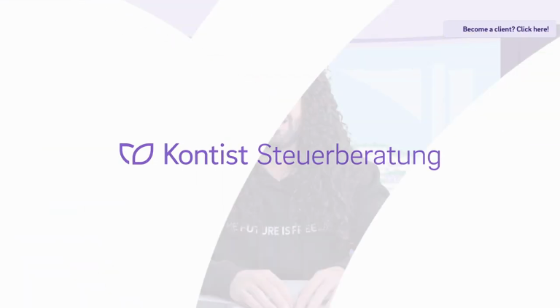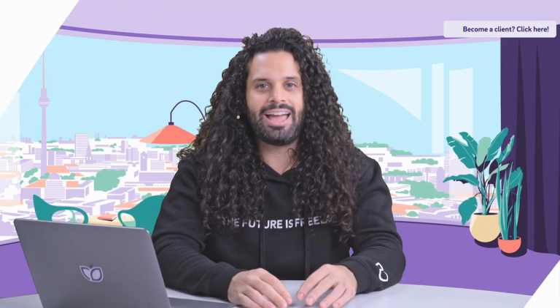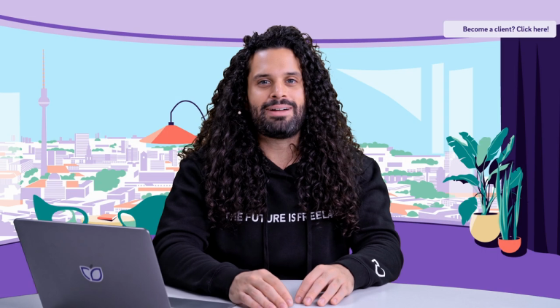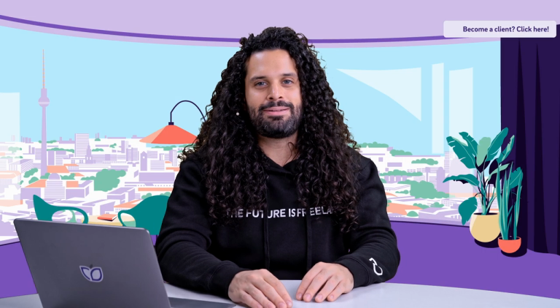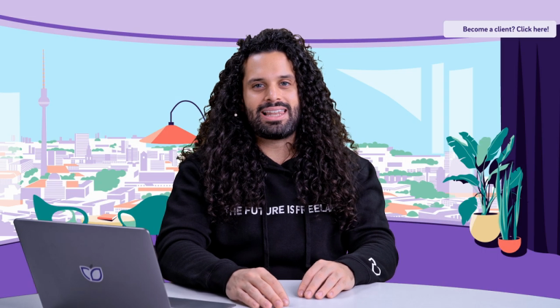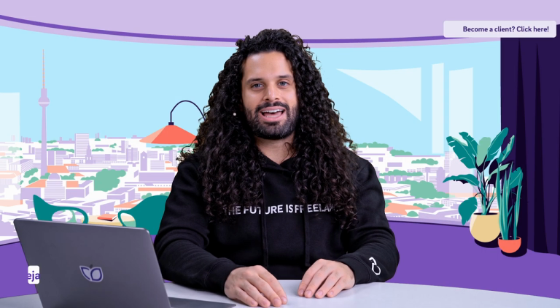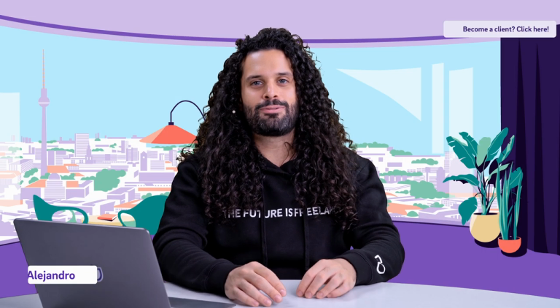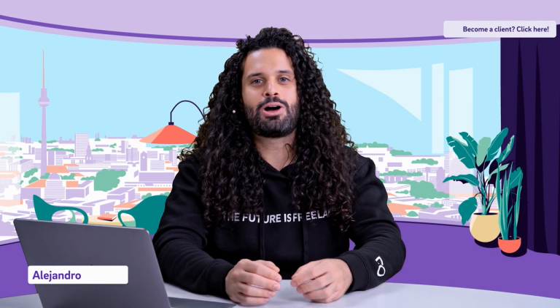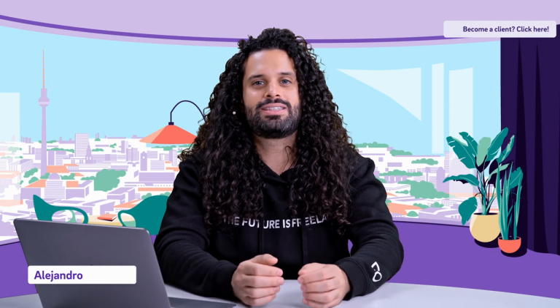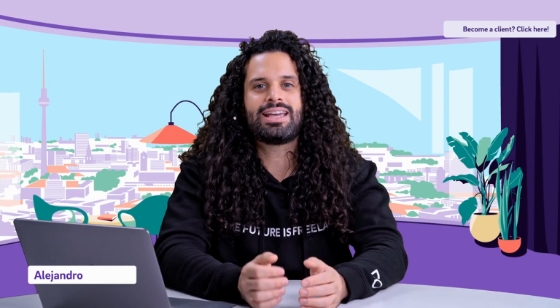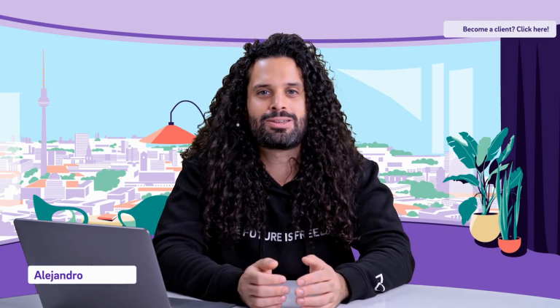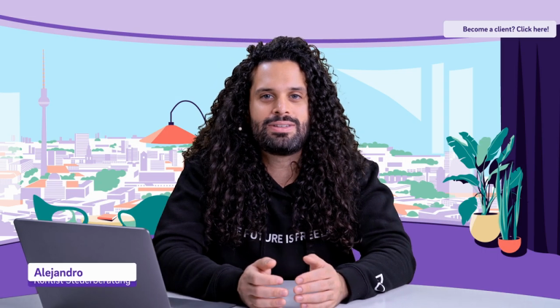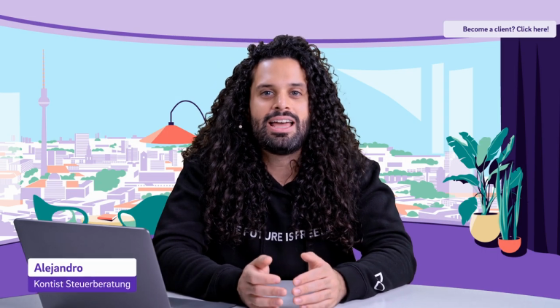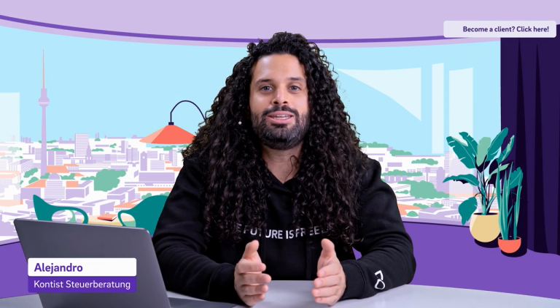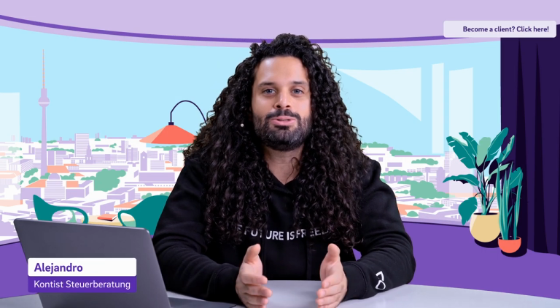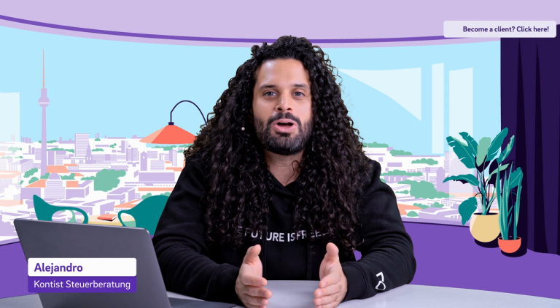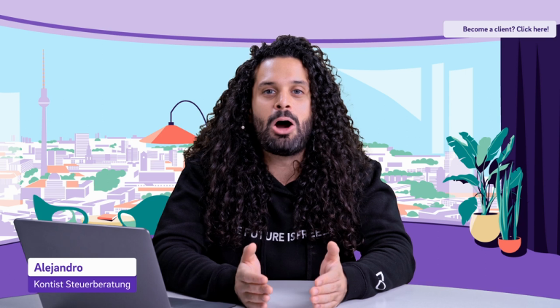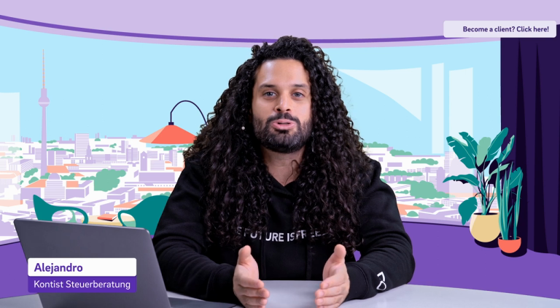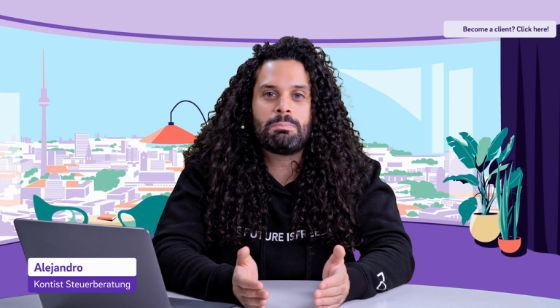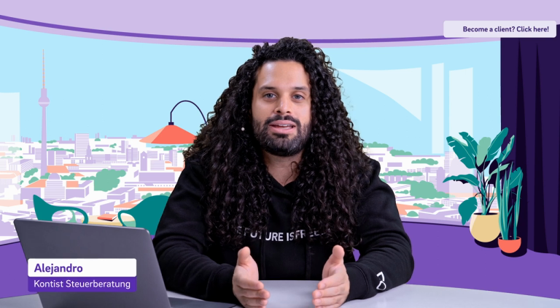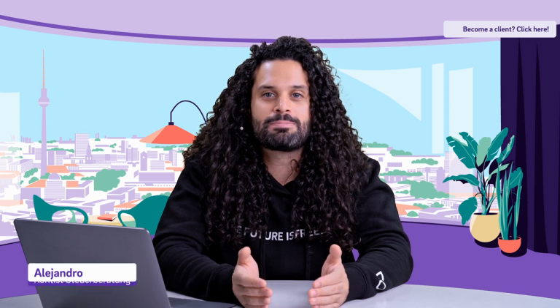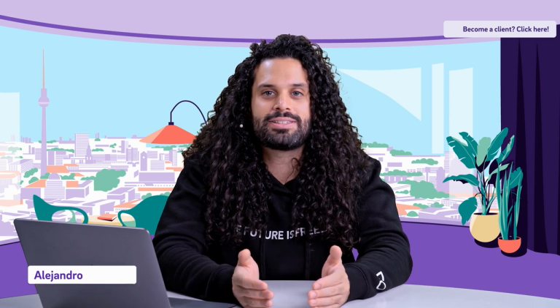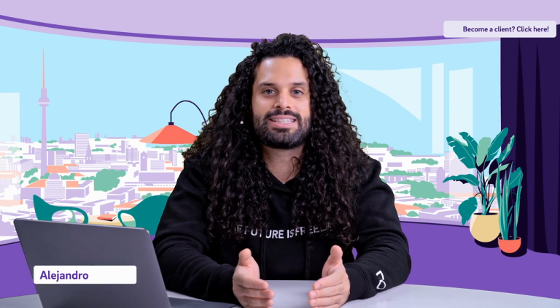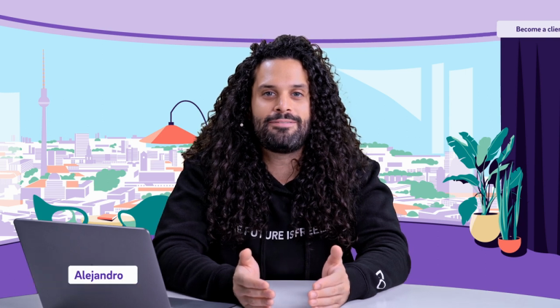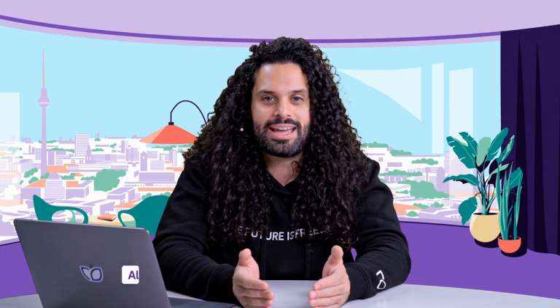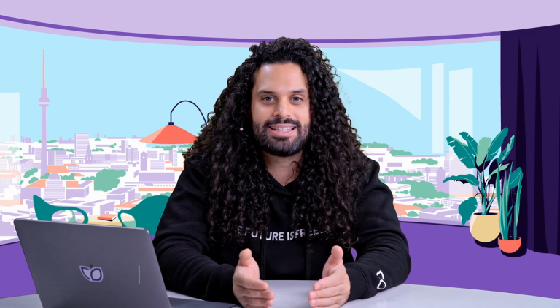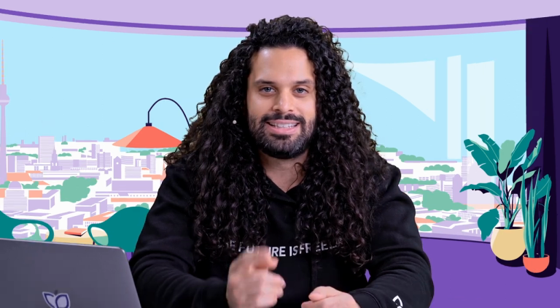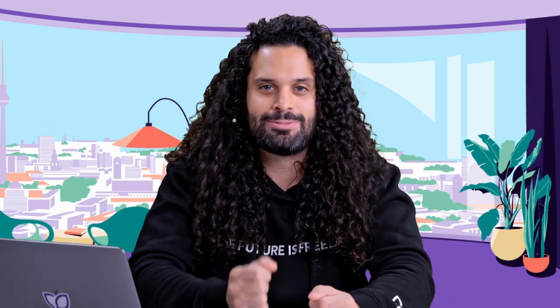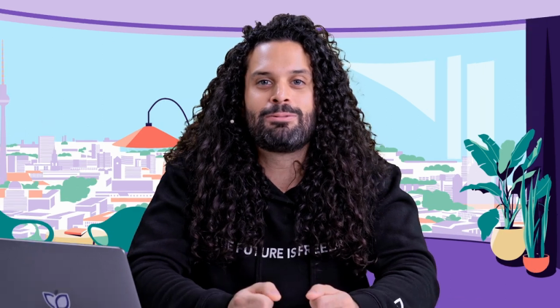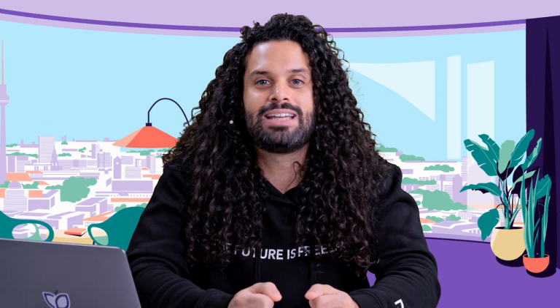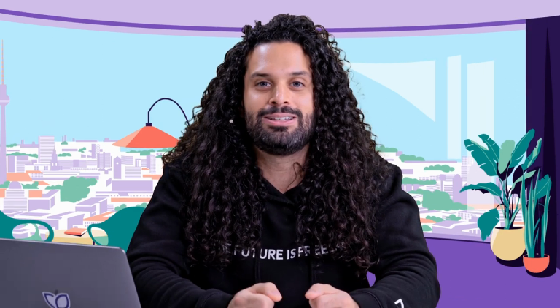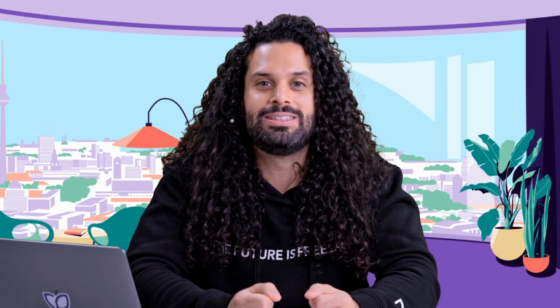Hi, my name is Alejandro from Contis Tax Service, and today I will tell you how to employ your spouse and save taxes.